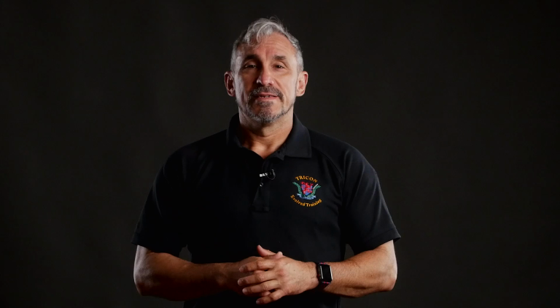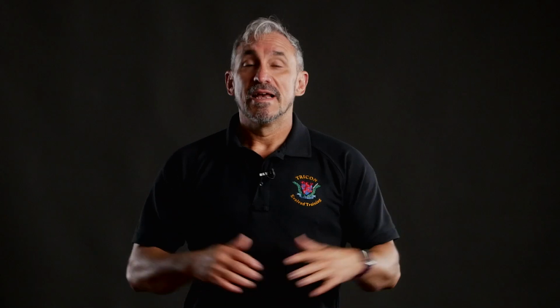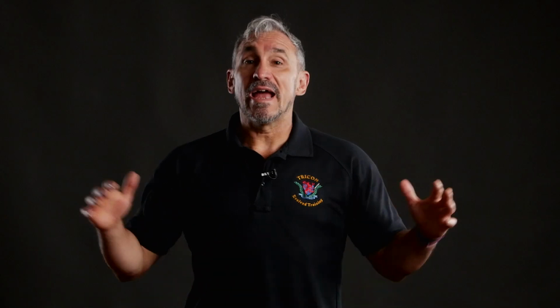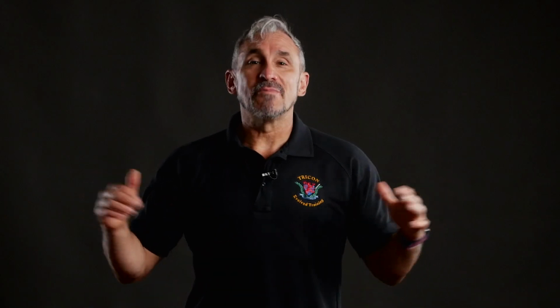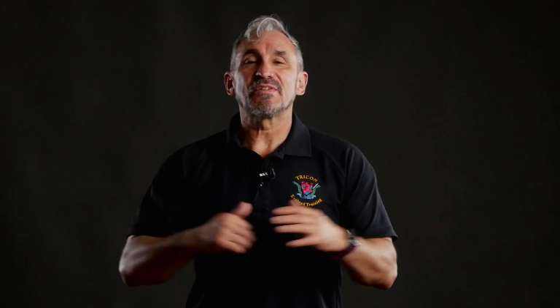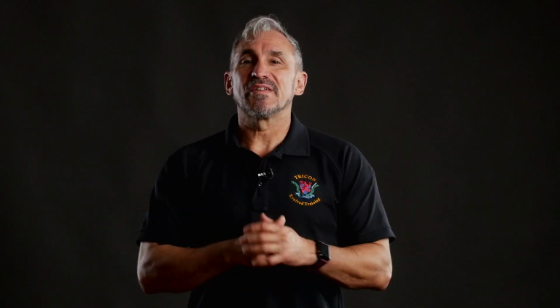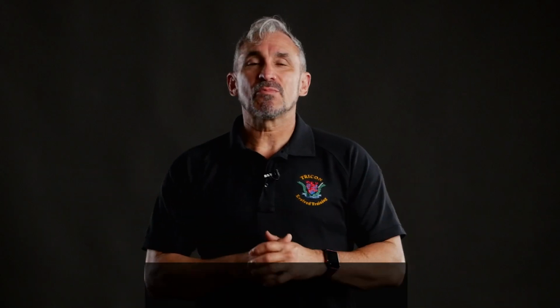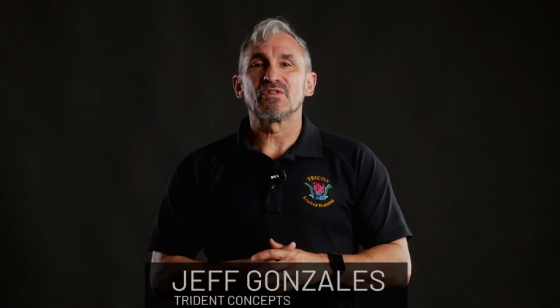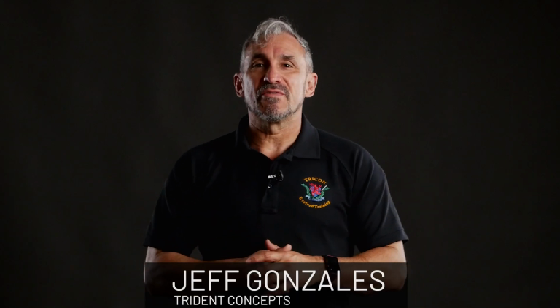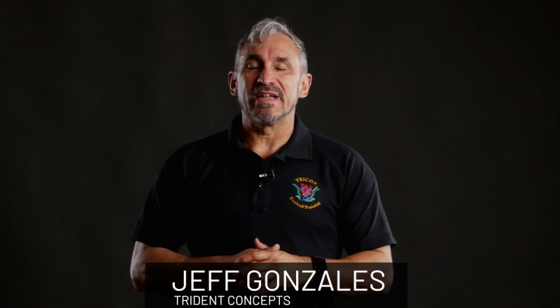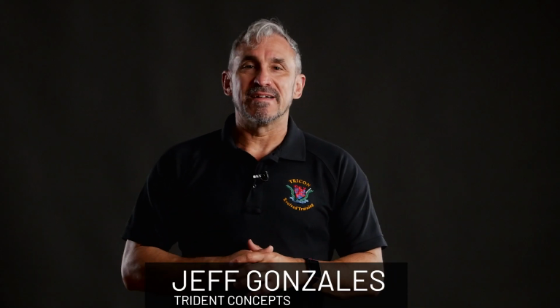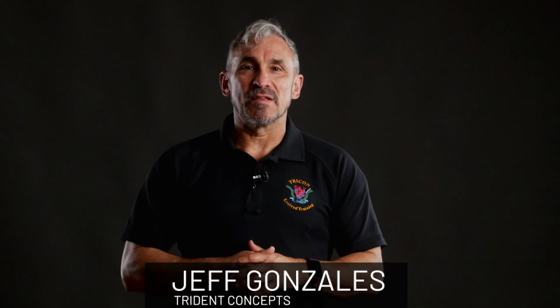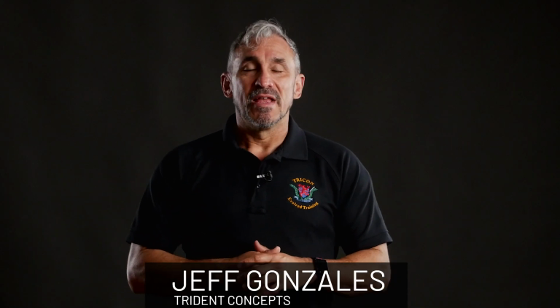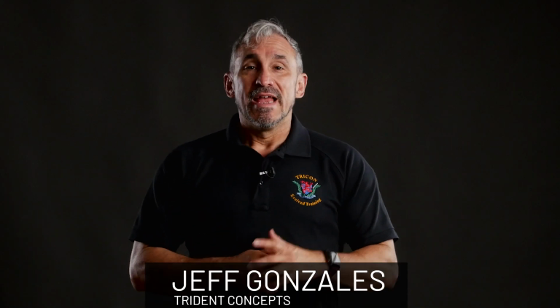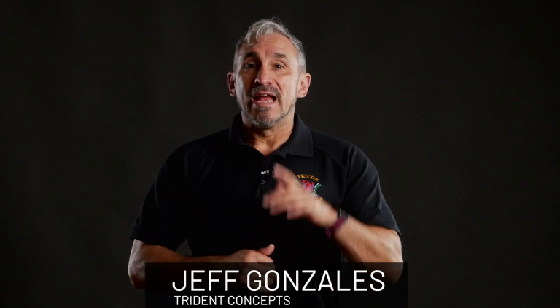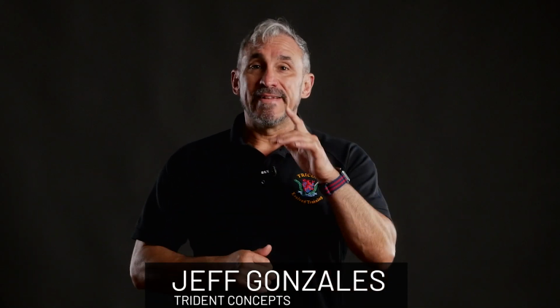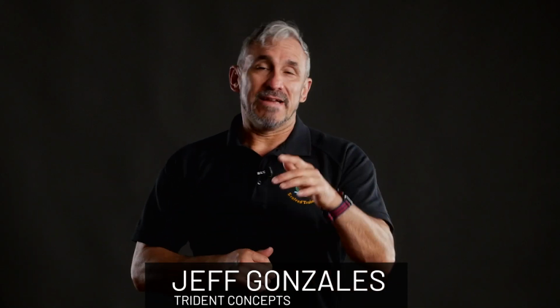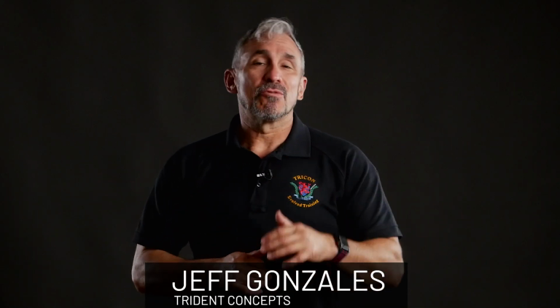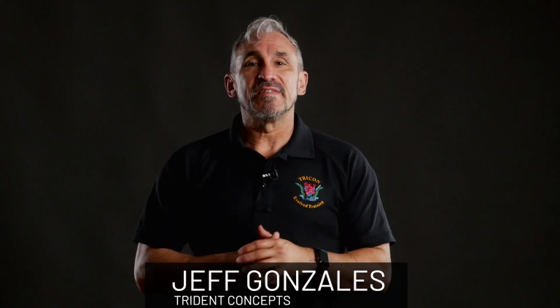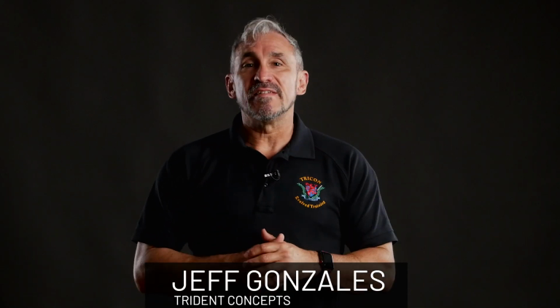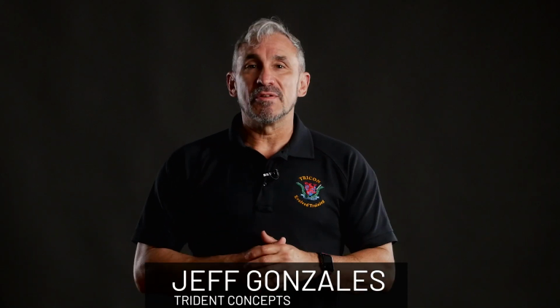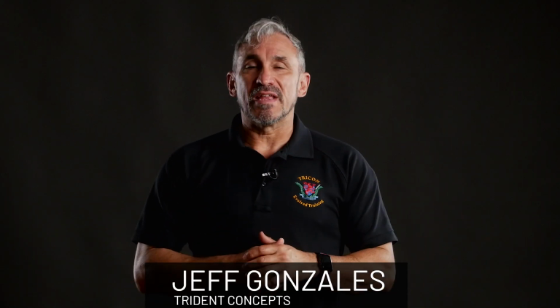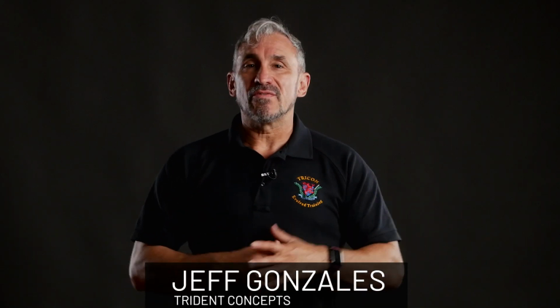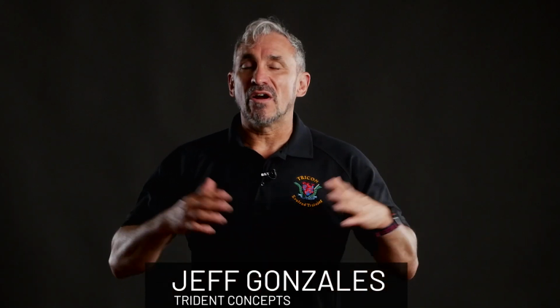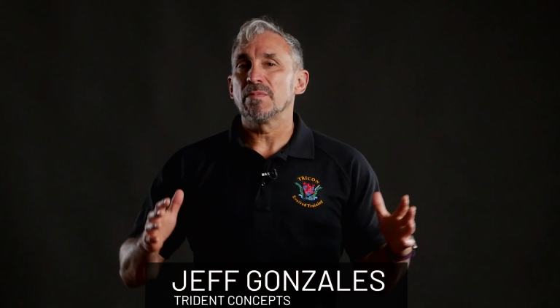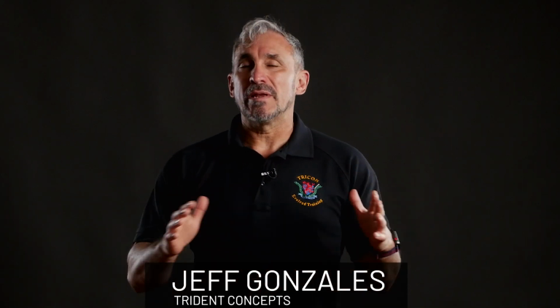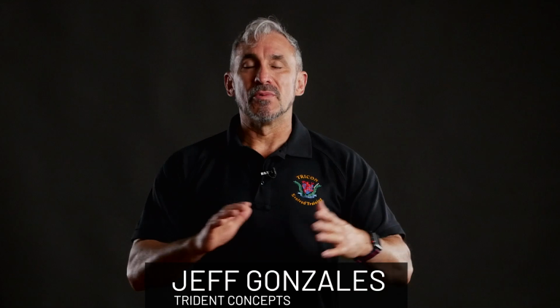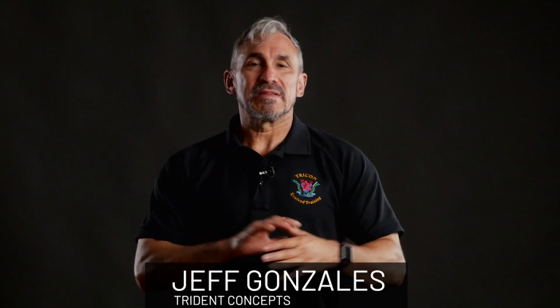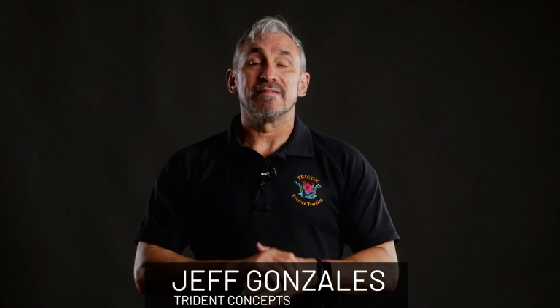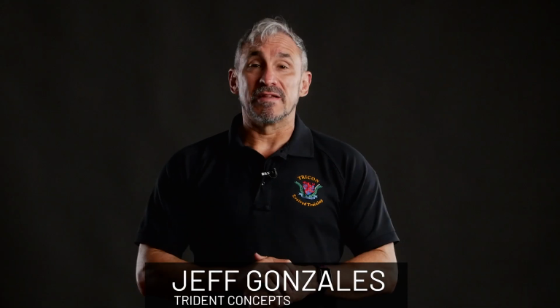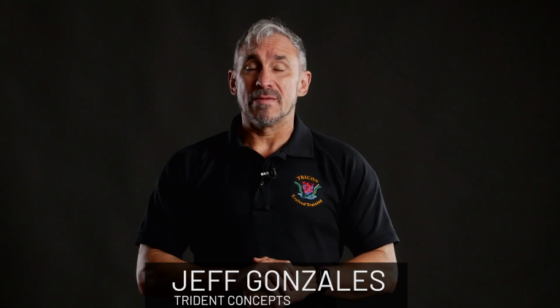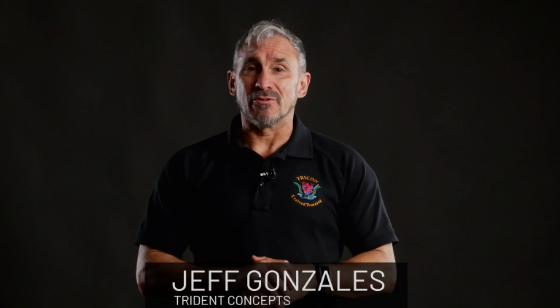Hi, I'm Jeff Gonzalez, president of Trident Concepts, and today I'm here with CCW Safe to talk to you about my new book, The Concealed Carrying Manual.